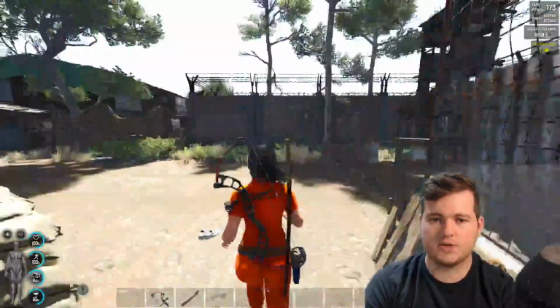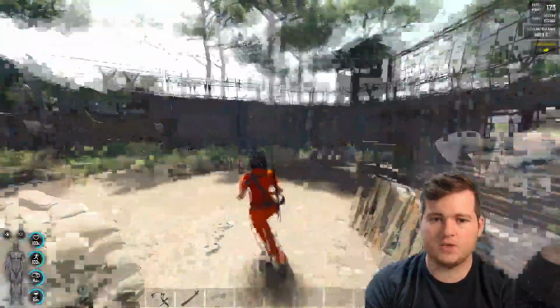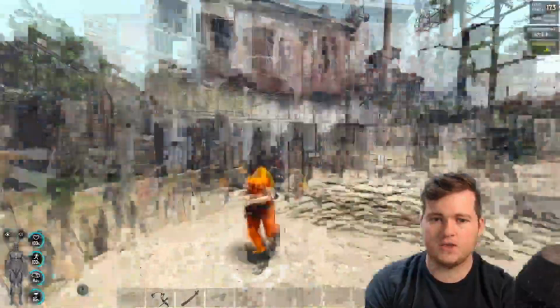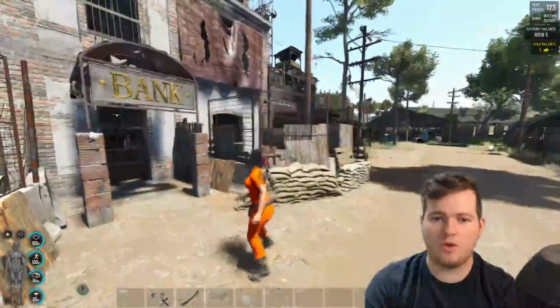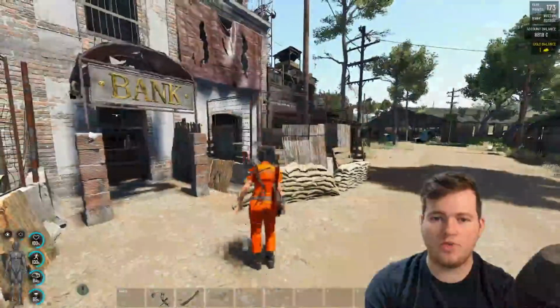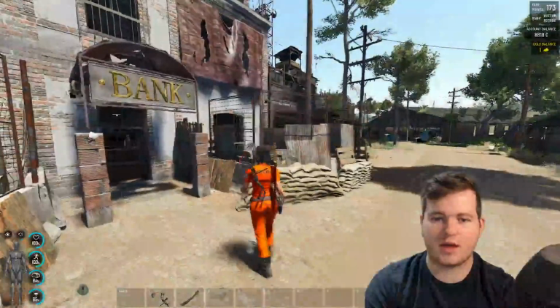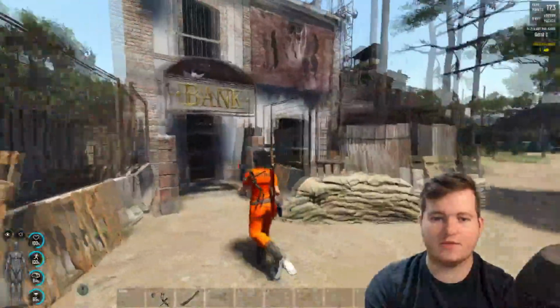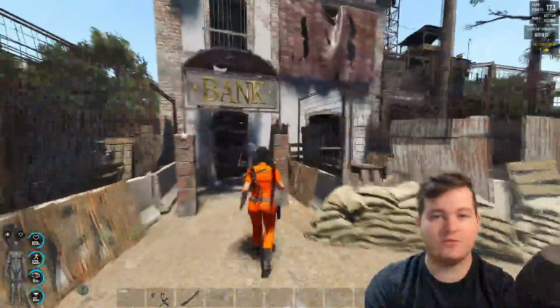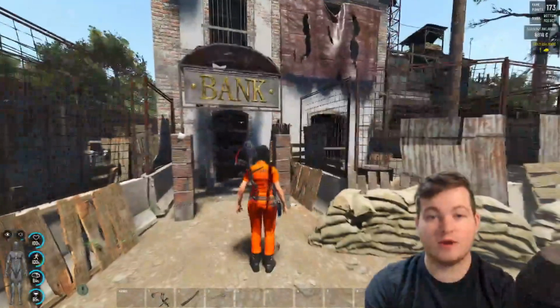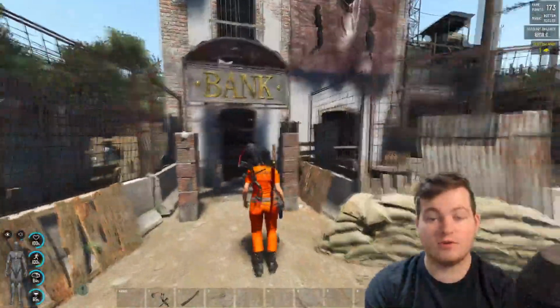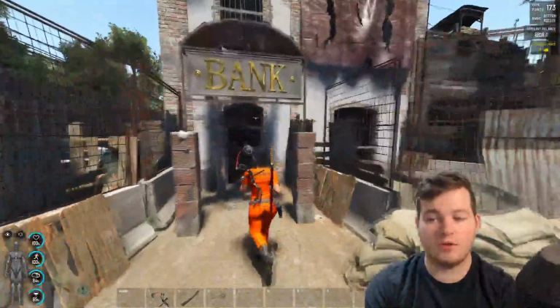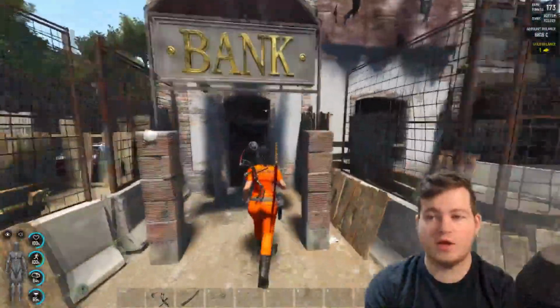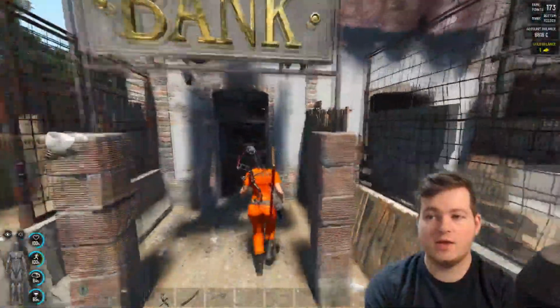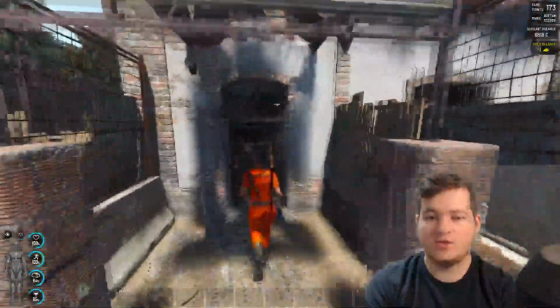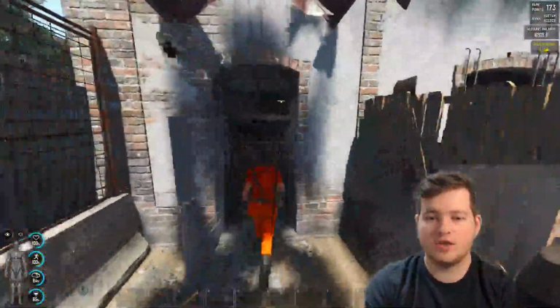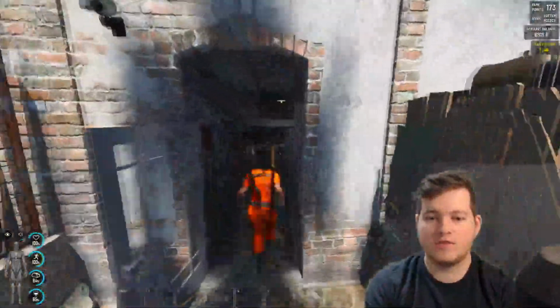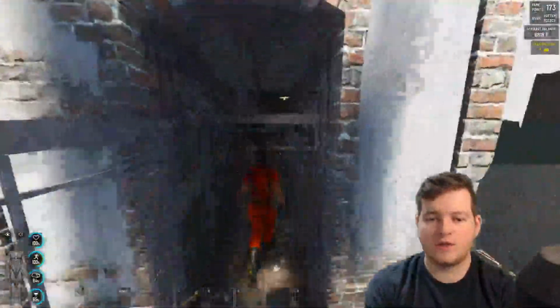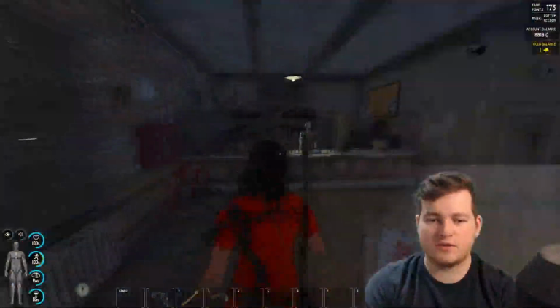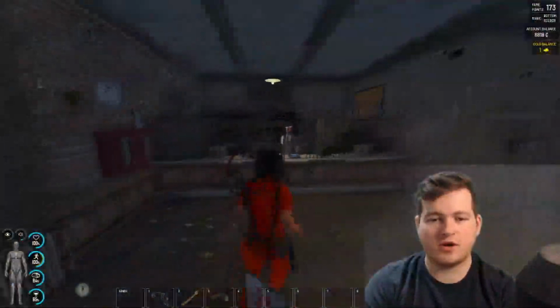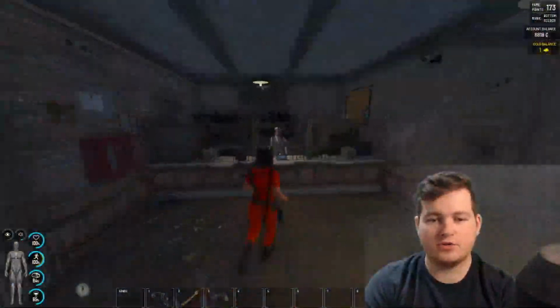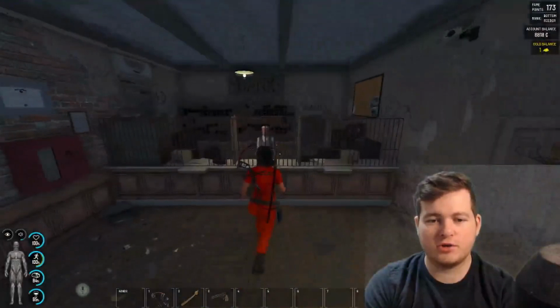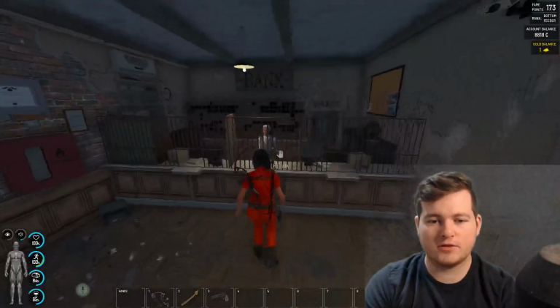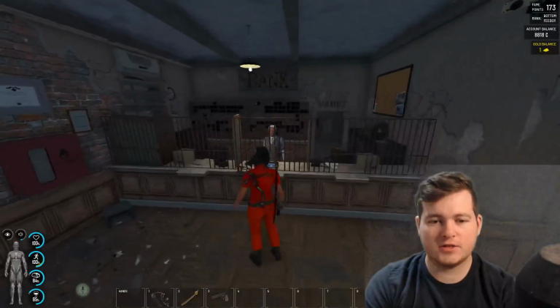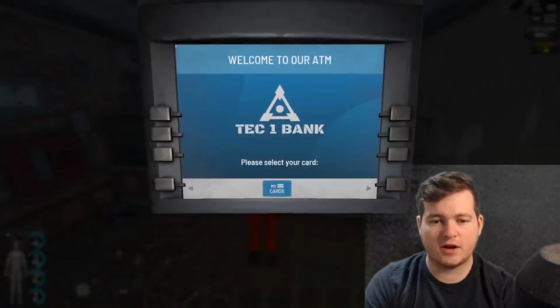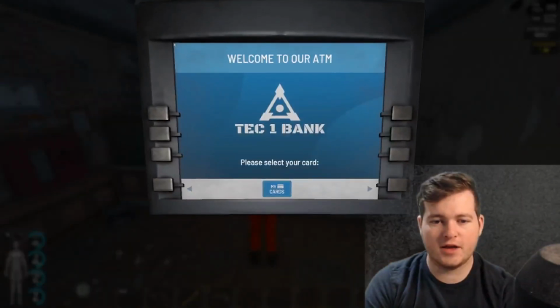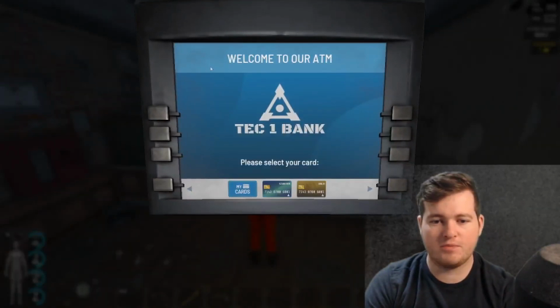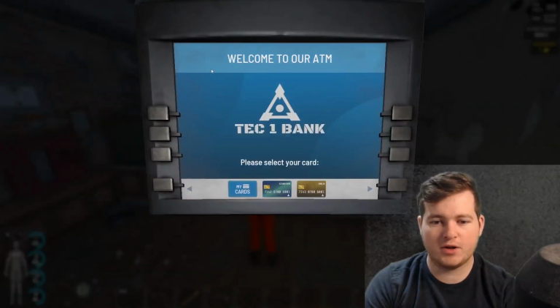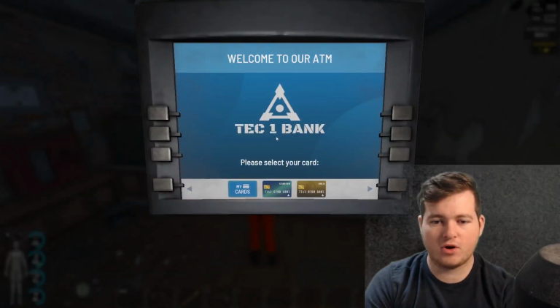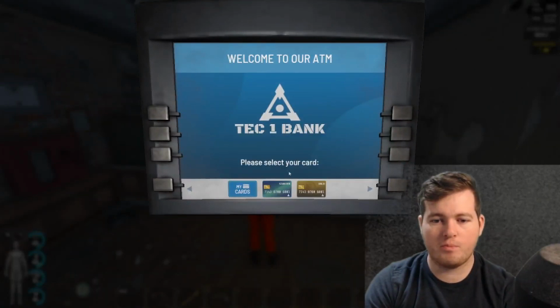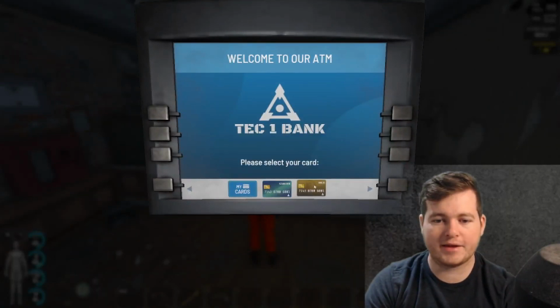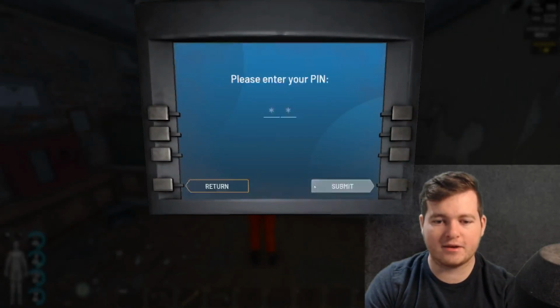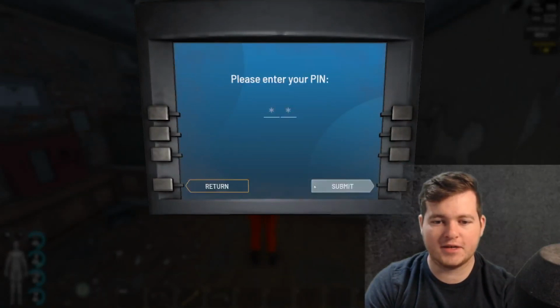So sell whatever you can, do whatever you want. Once you get 5,000 gold, you go over to this guy here and you buy your gold bank card here.